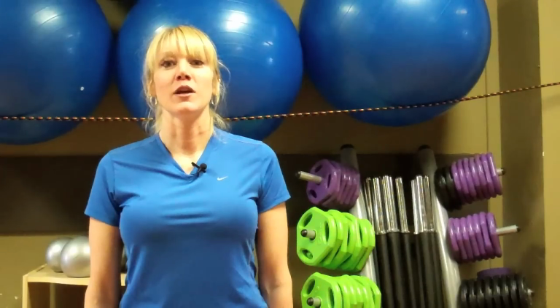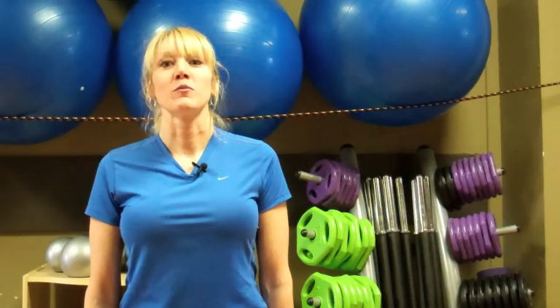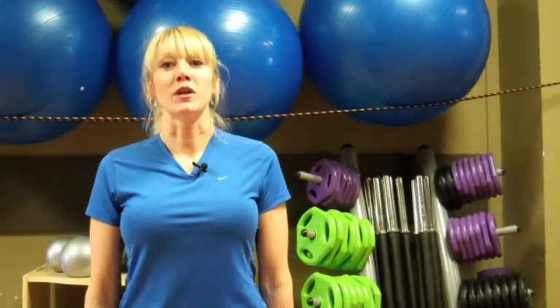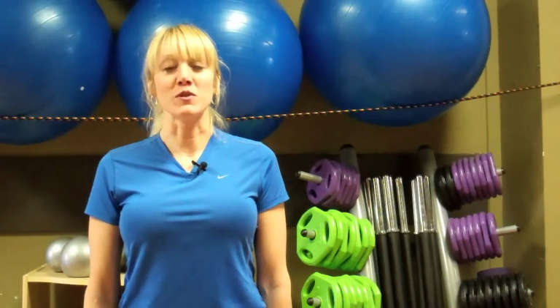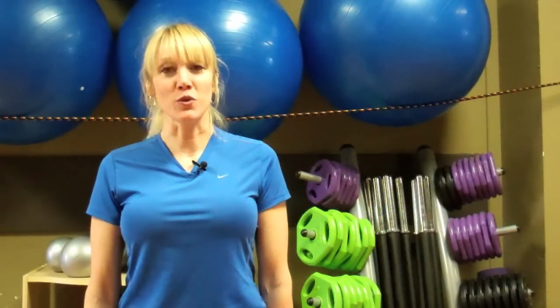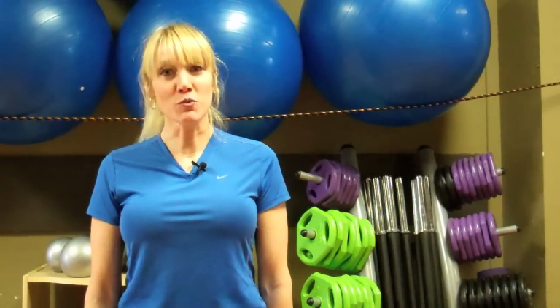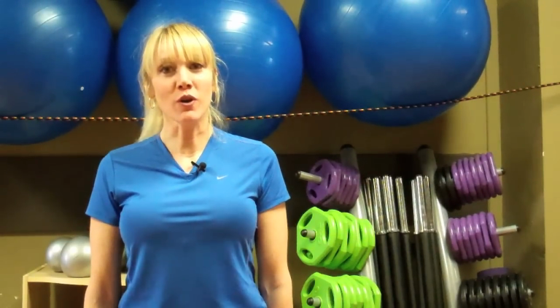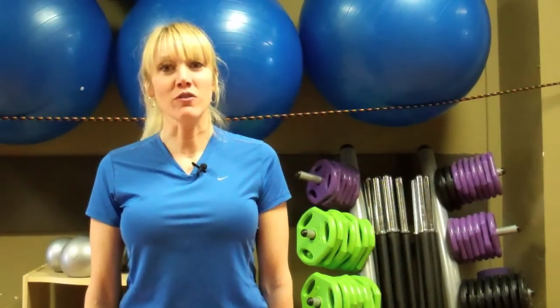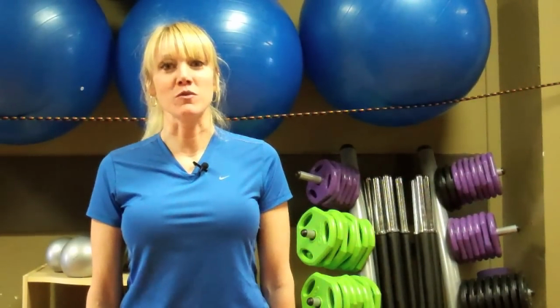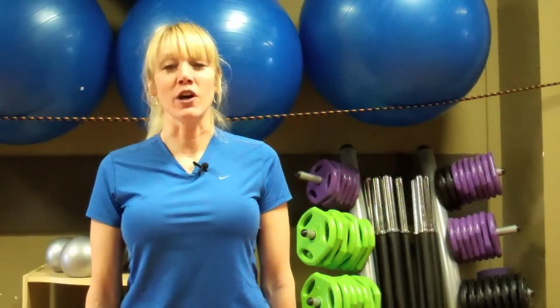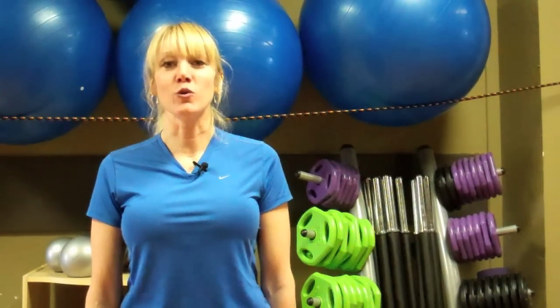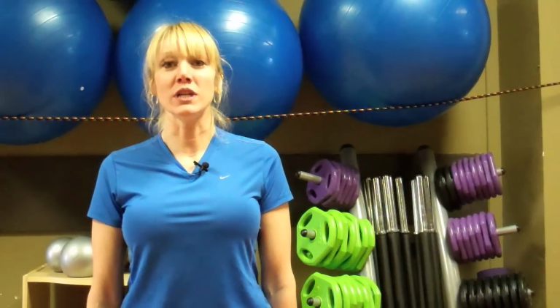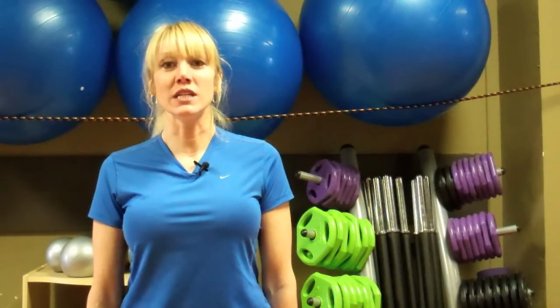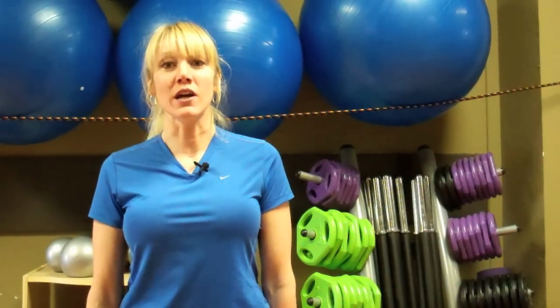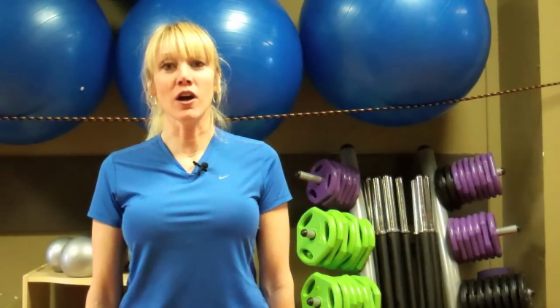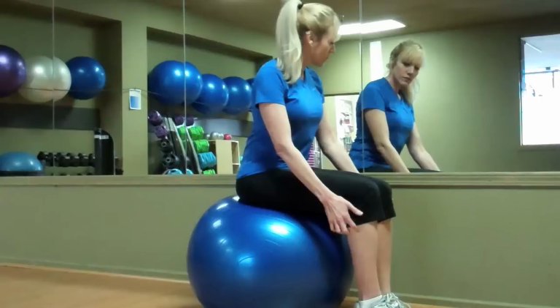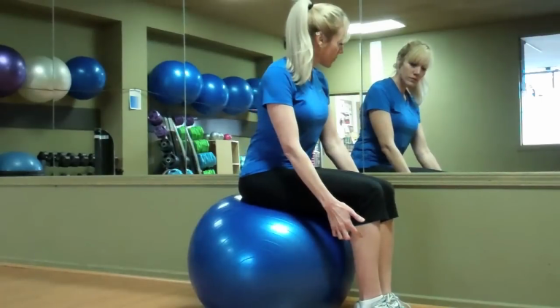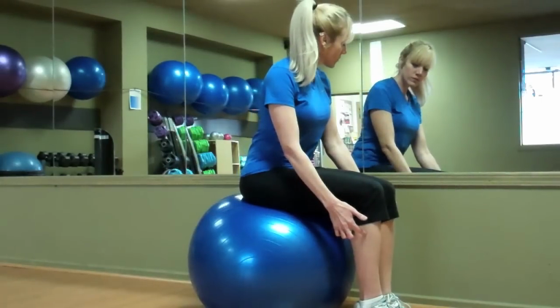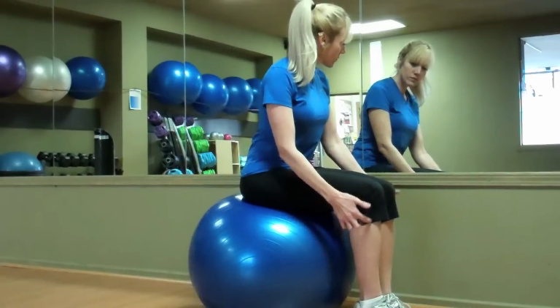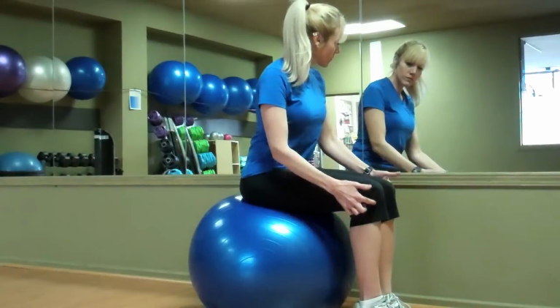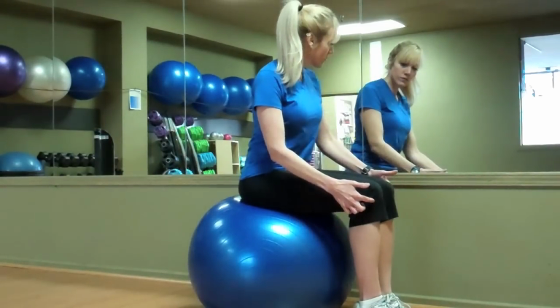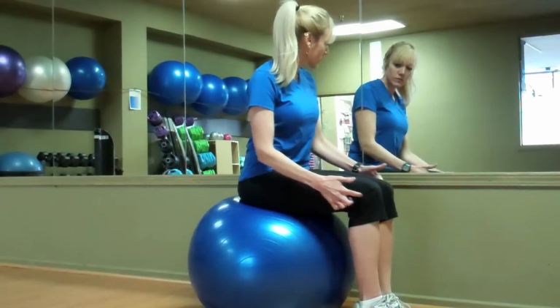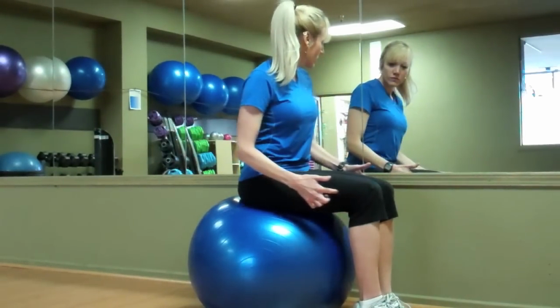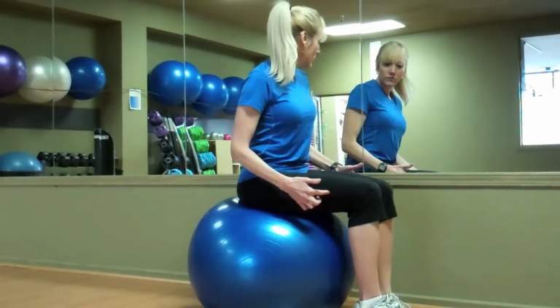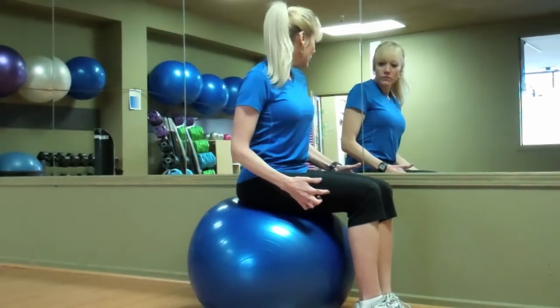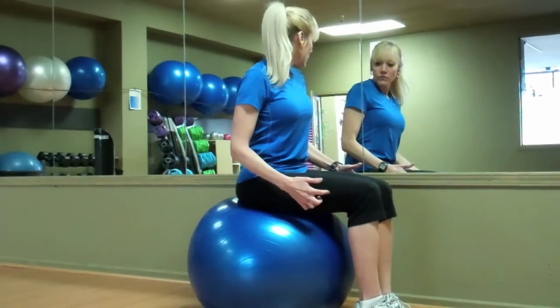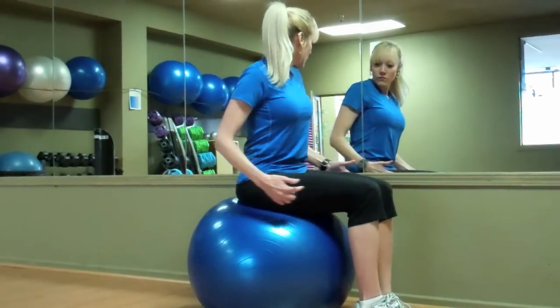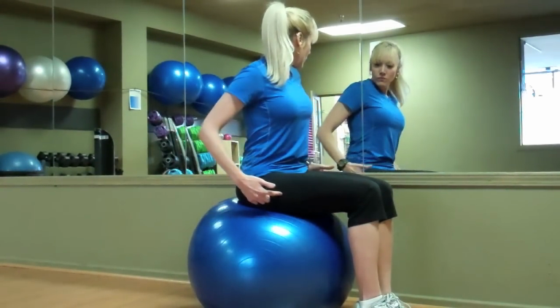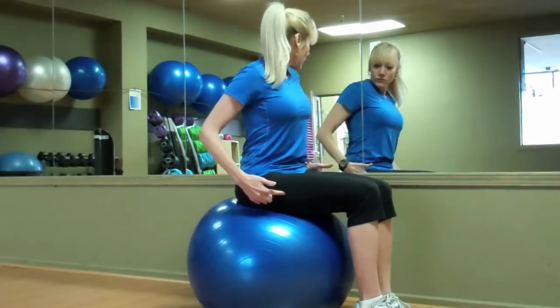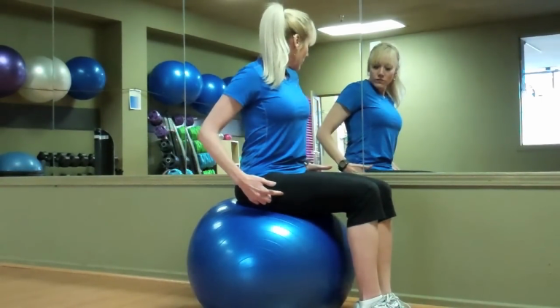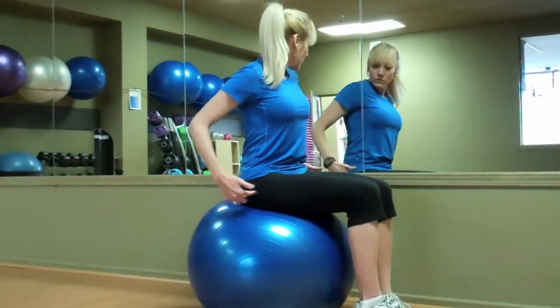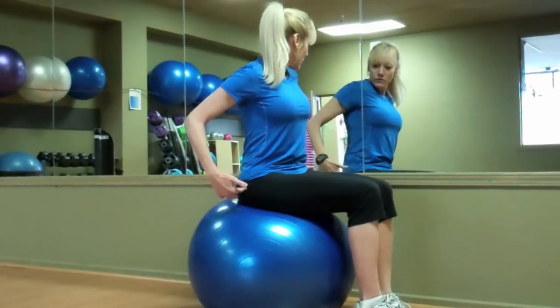My name is Bridget McGrath from TahoePT.com. I hope you enjoyed learning how to correctly measure a stability ball.